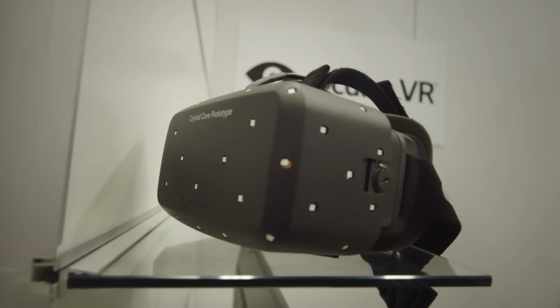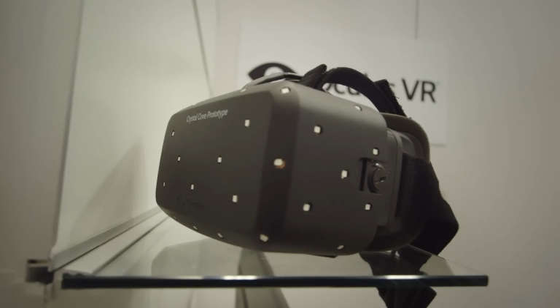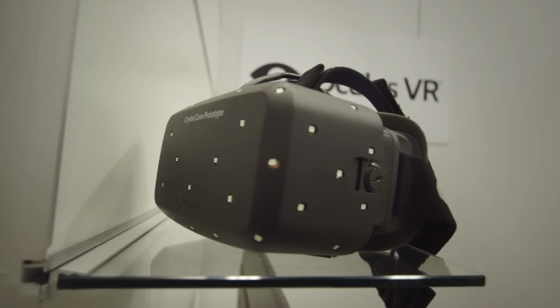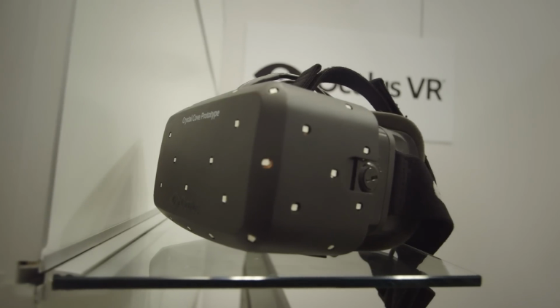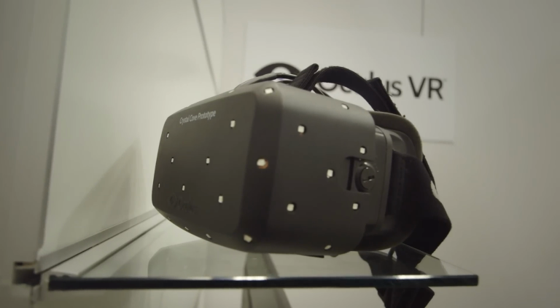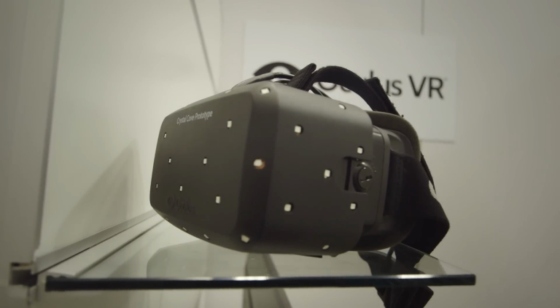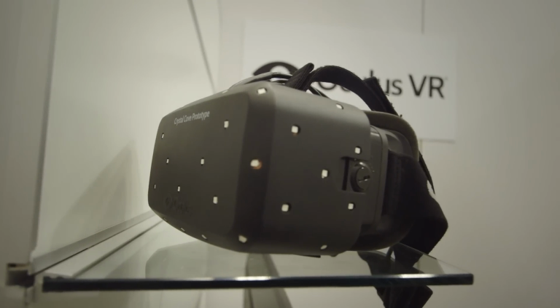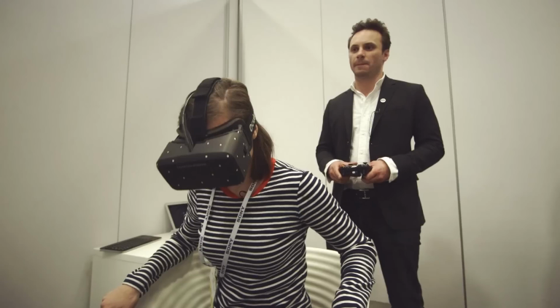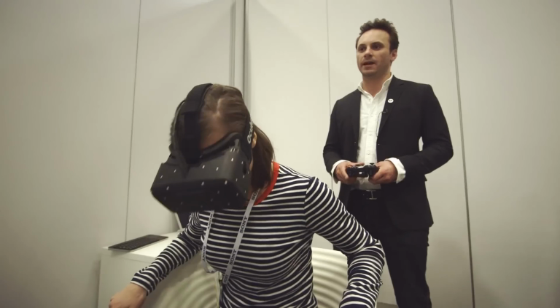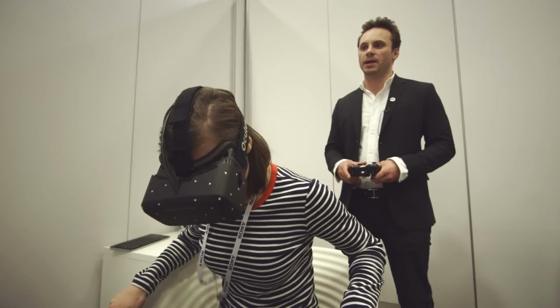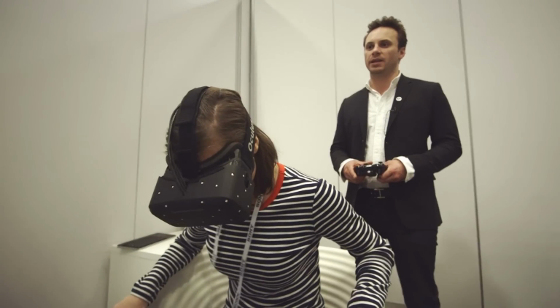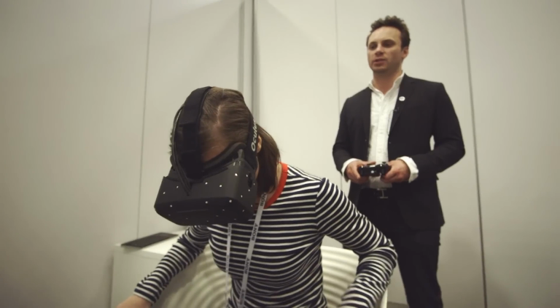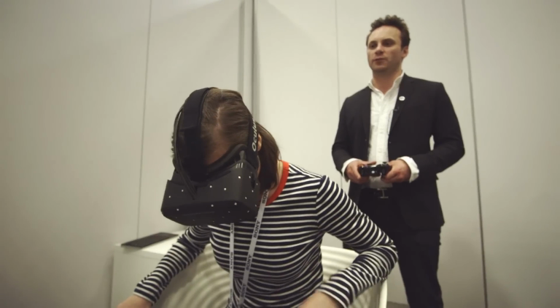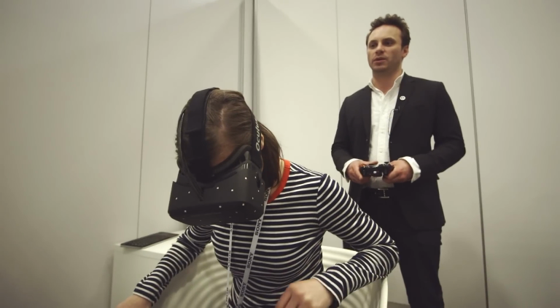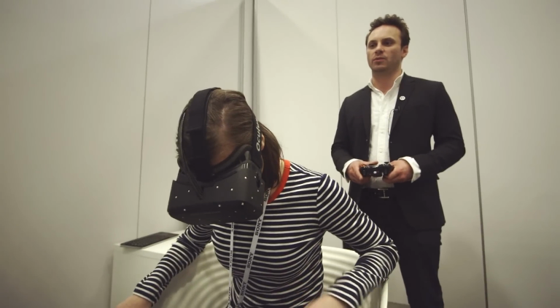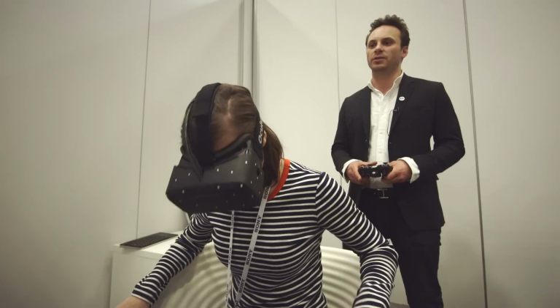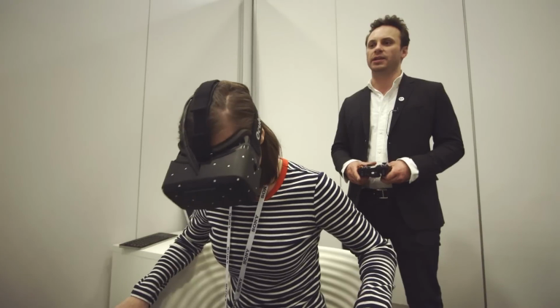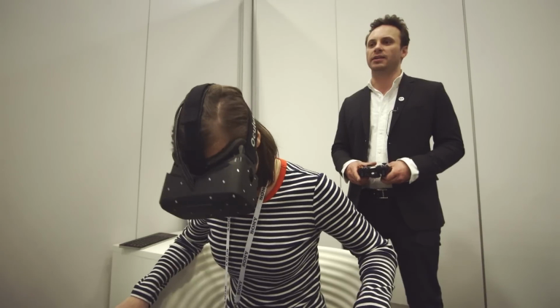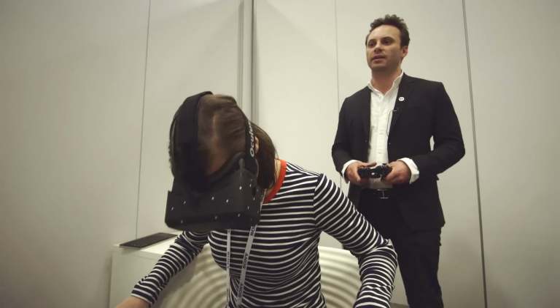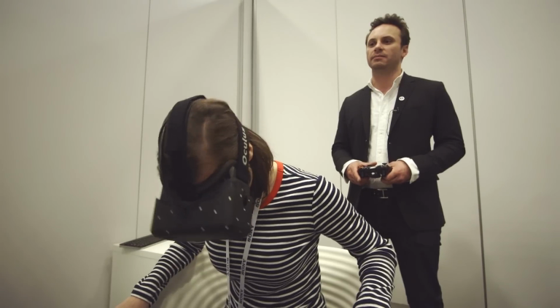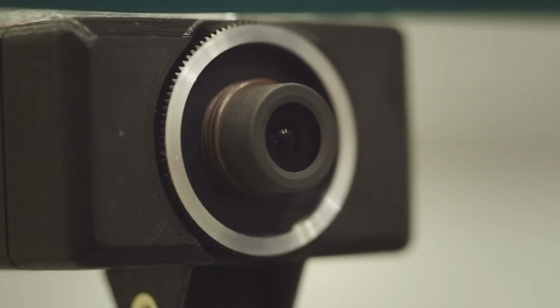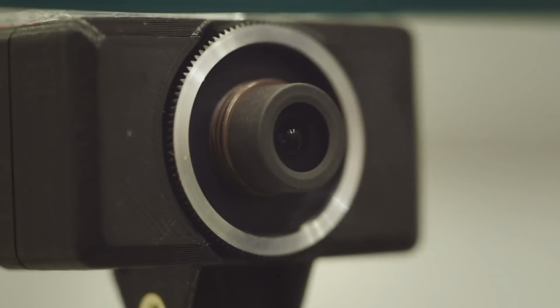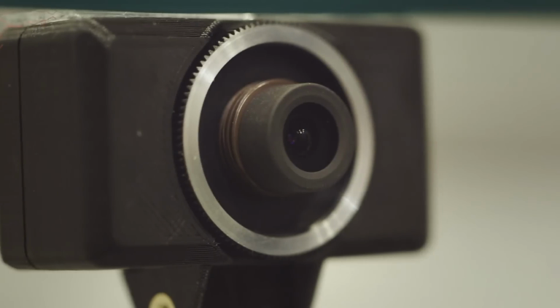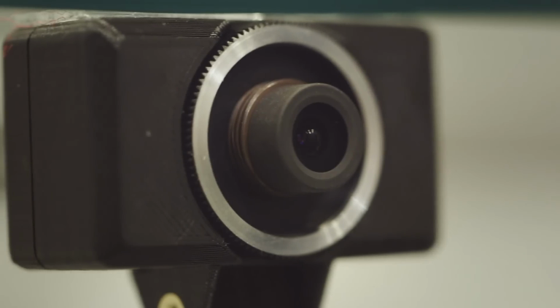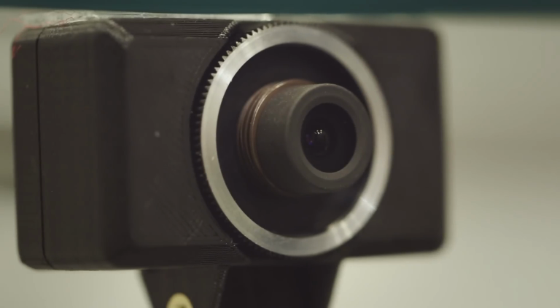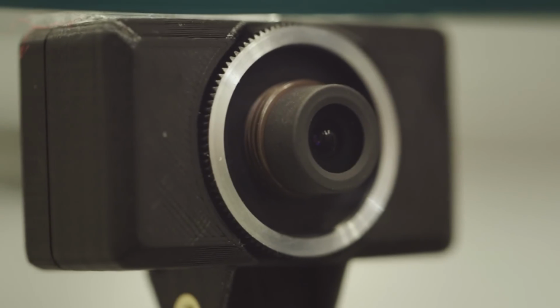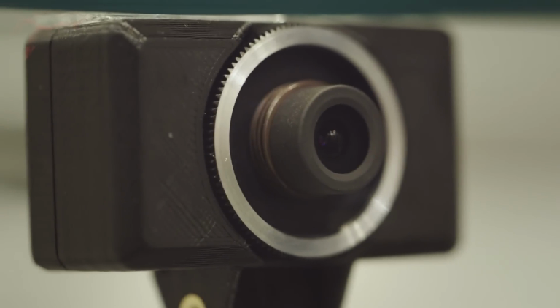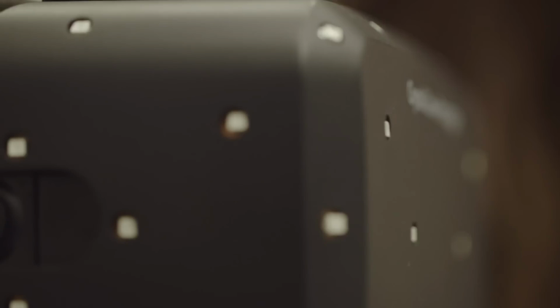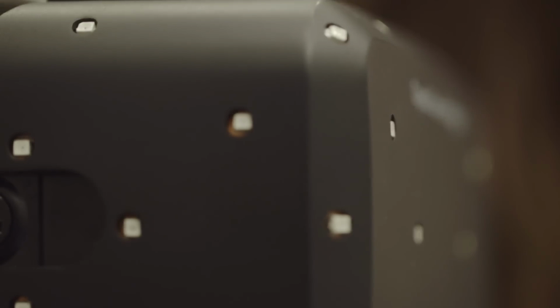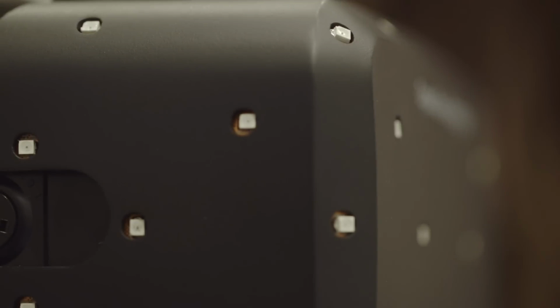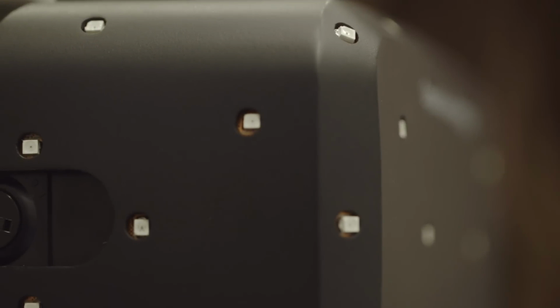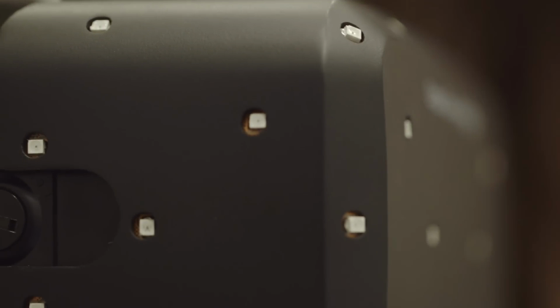That's not the only new thing in Crystal Cove. If you lean forward or sideways, your in-game viewpoint will too, thanks to a camera and sensors that sense where your head is.